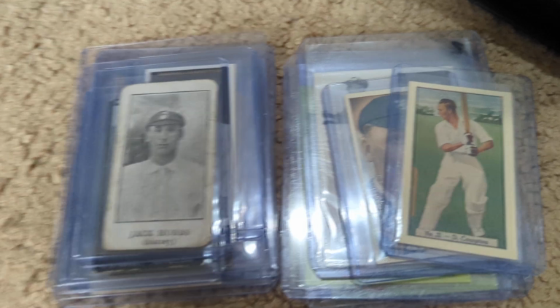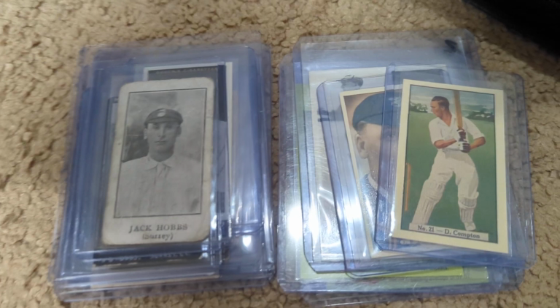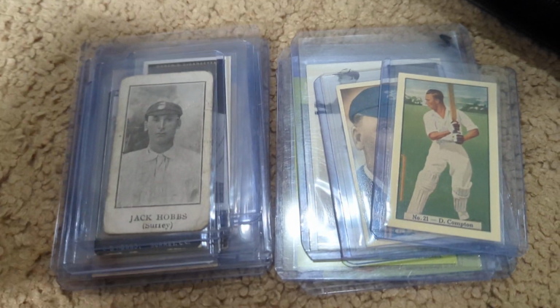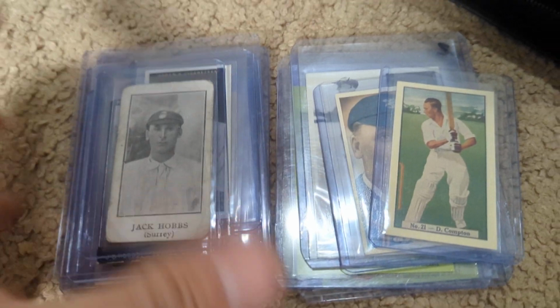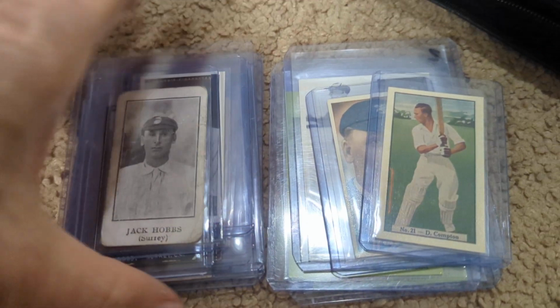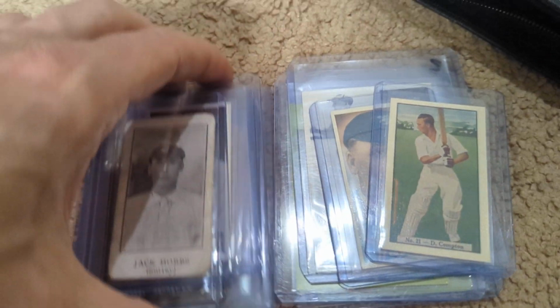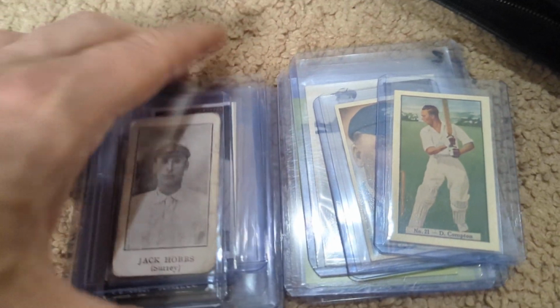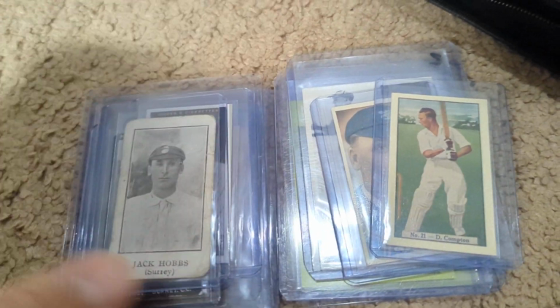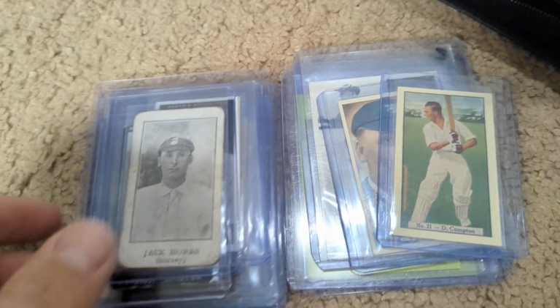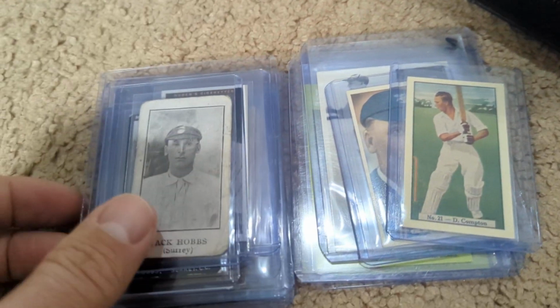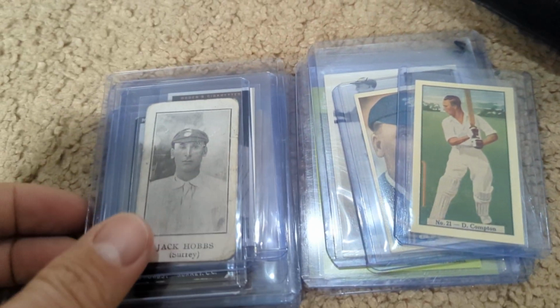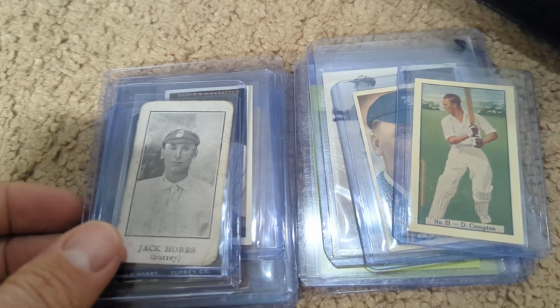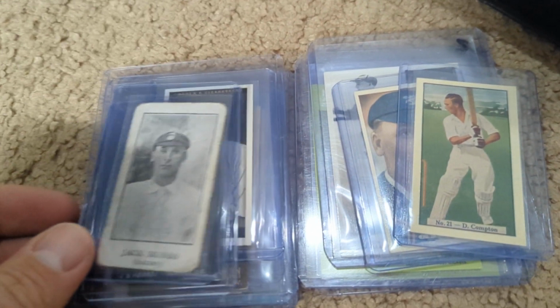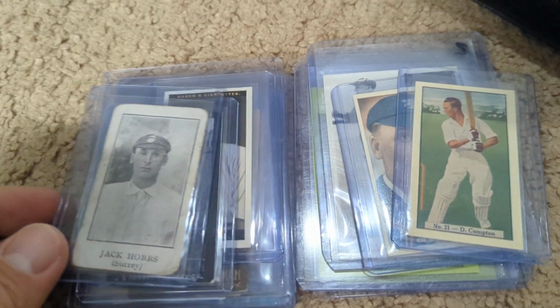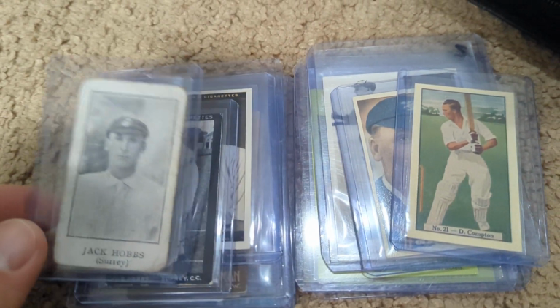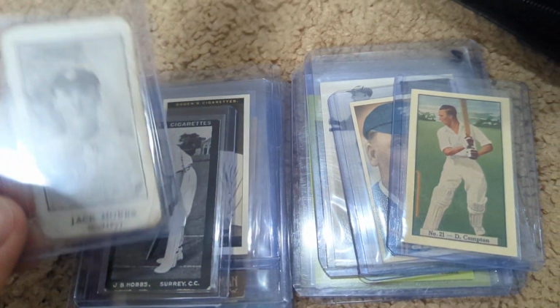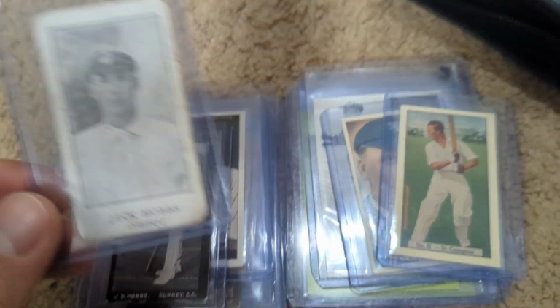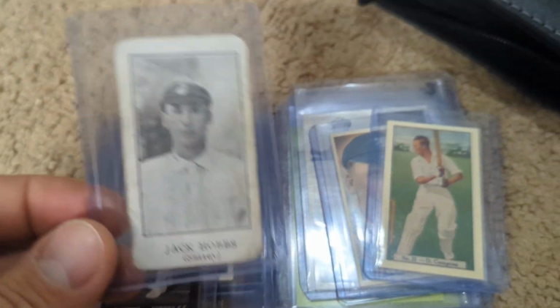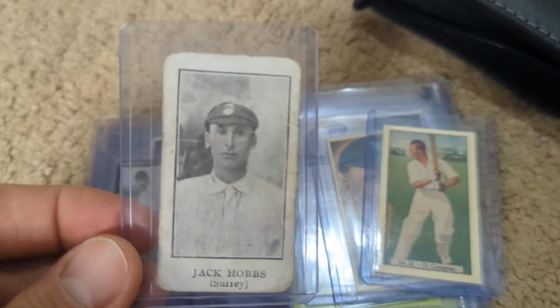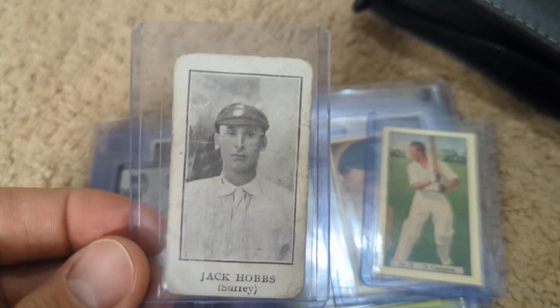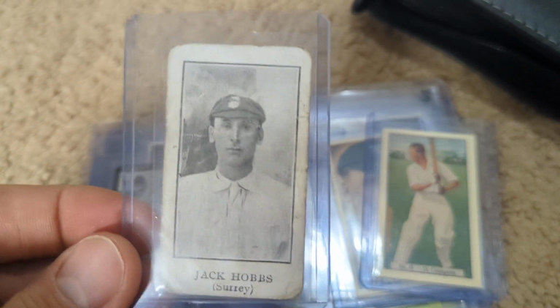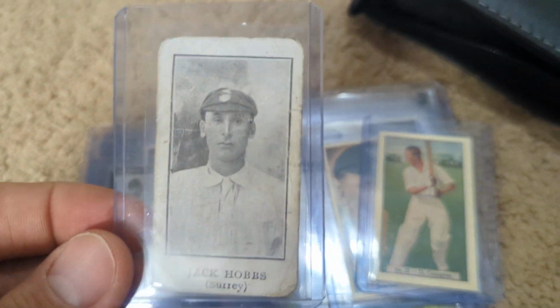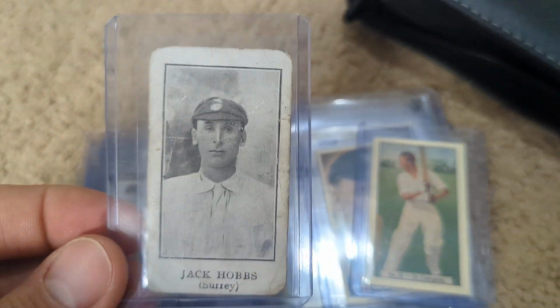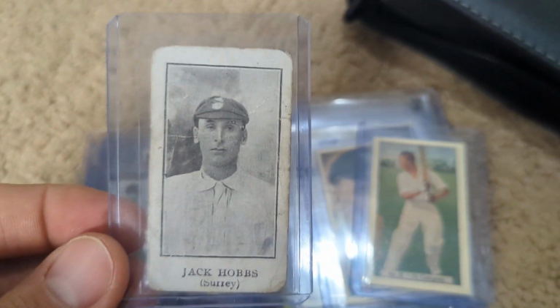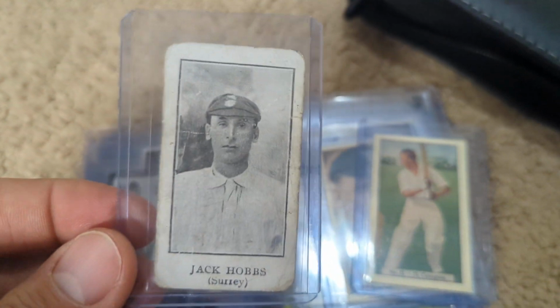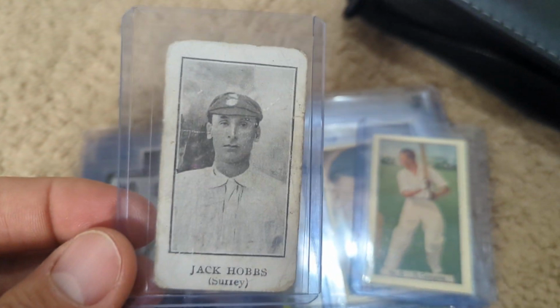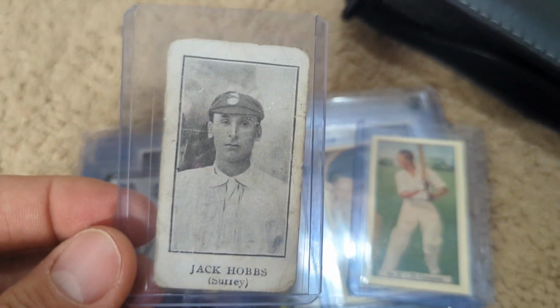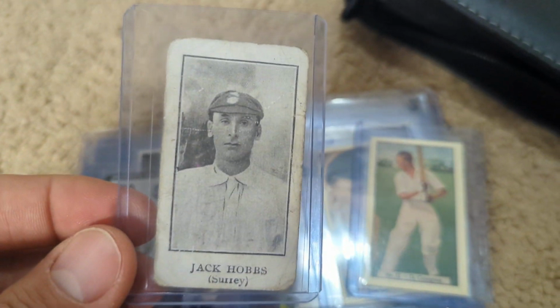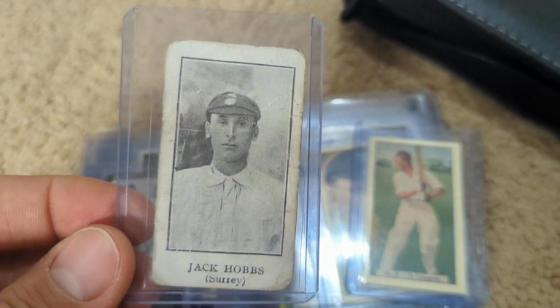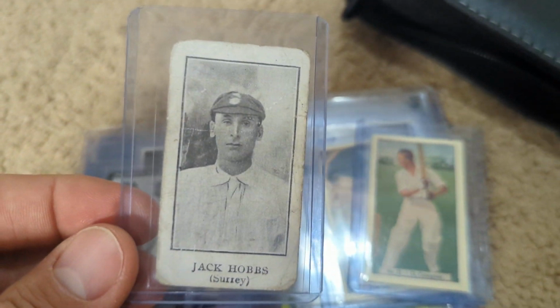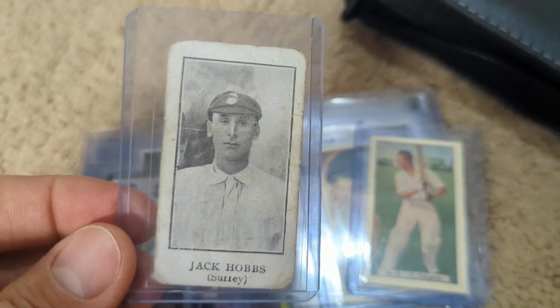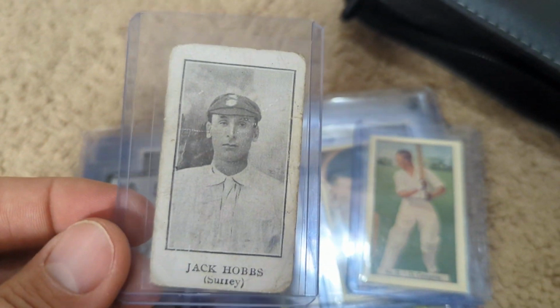Thrilled with some new pickups and wanted to share them here. This might be the rarest card I own.